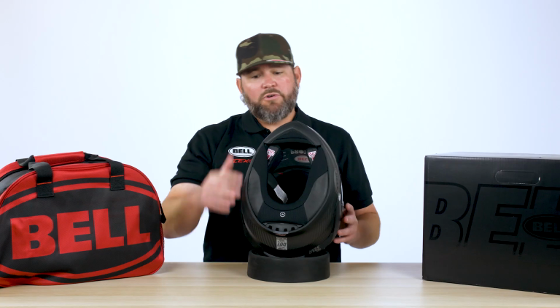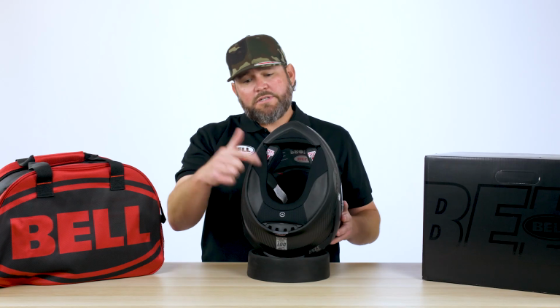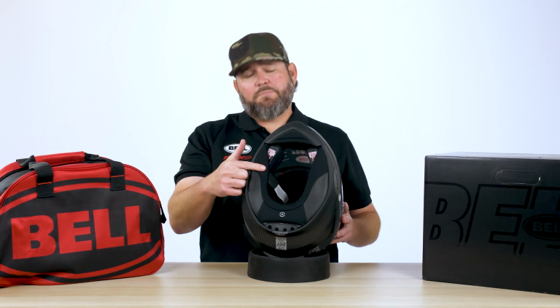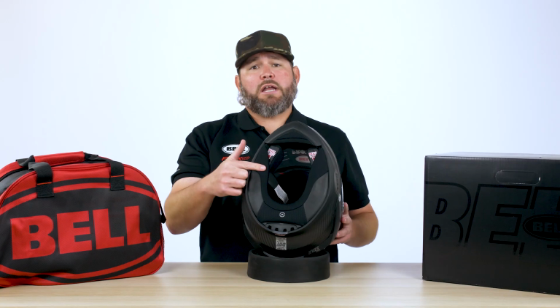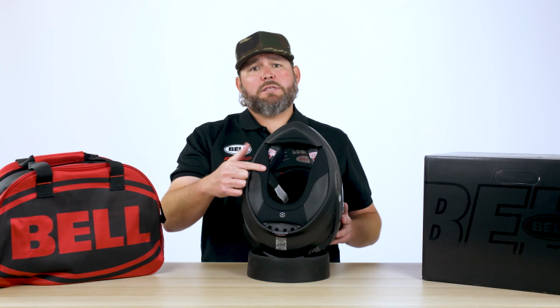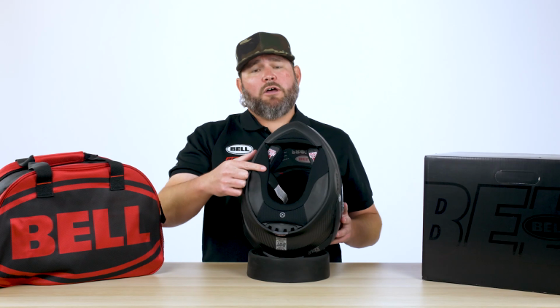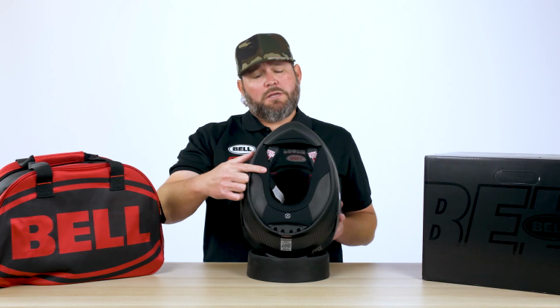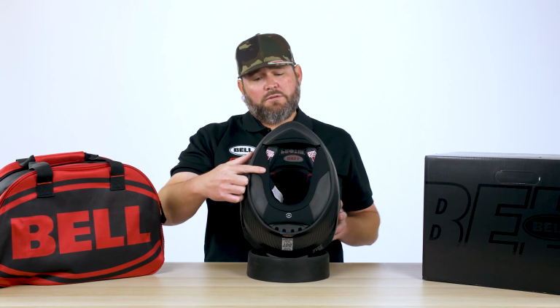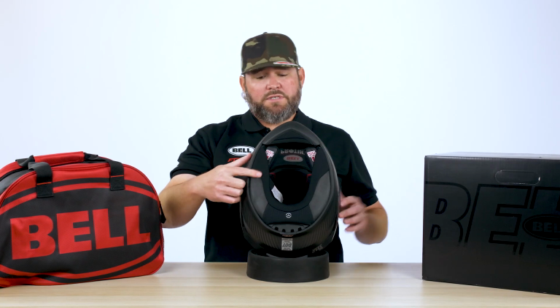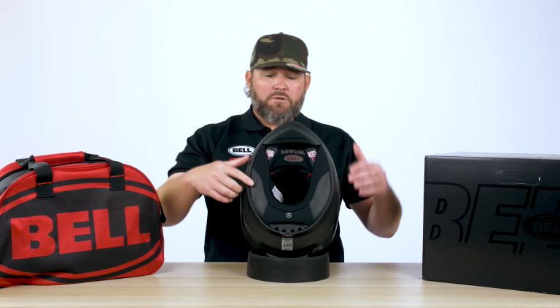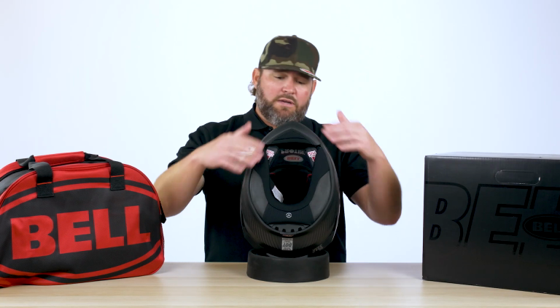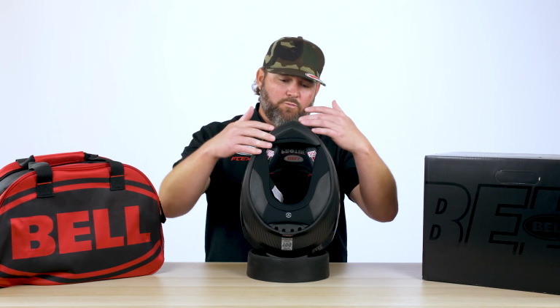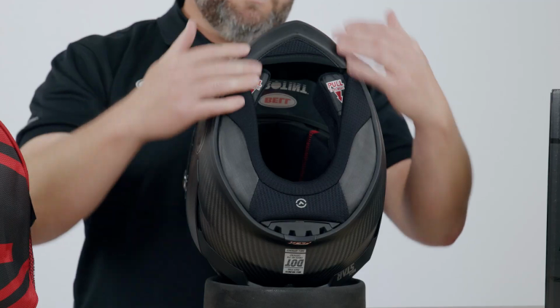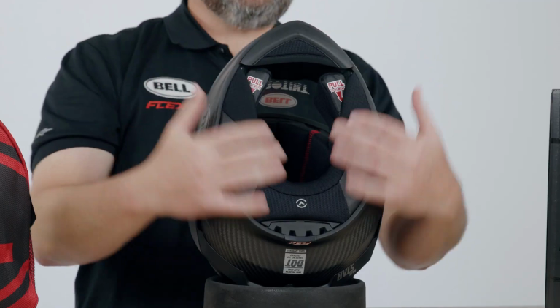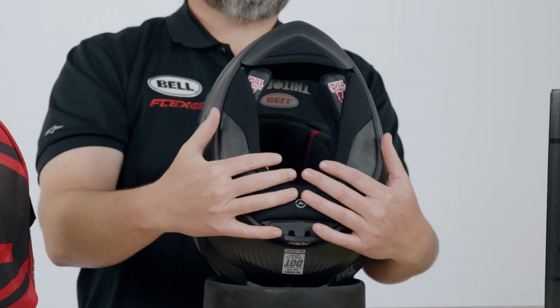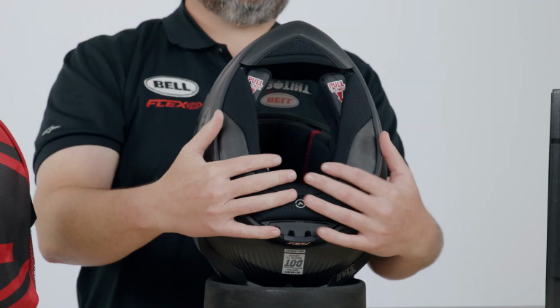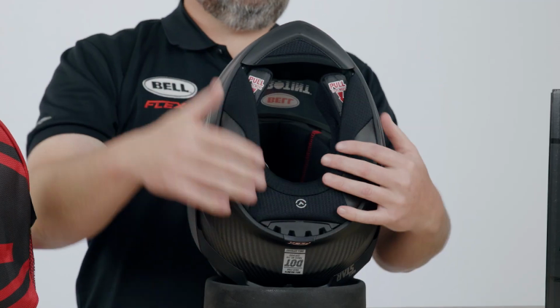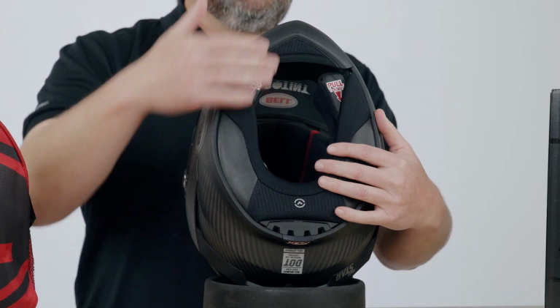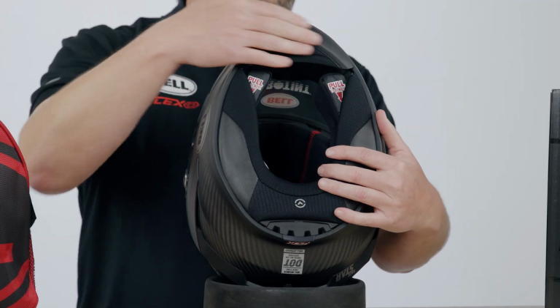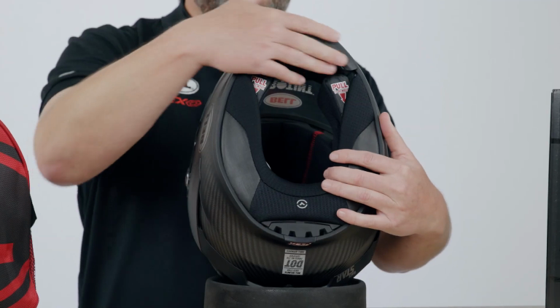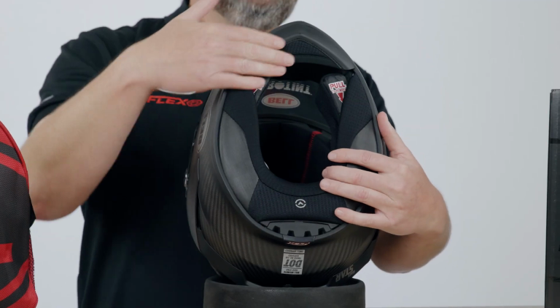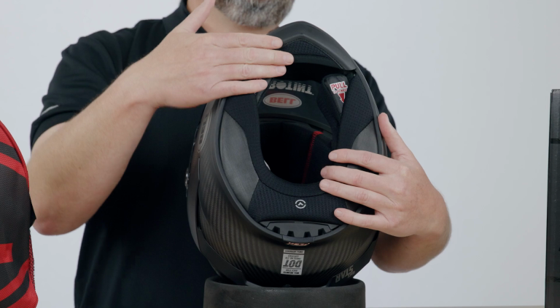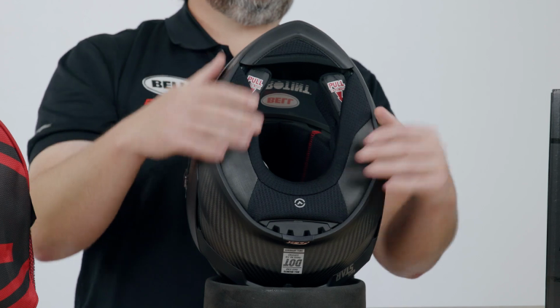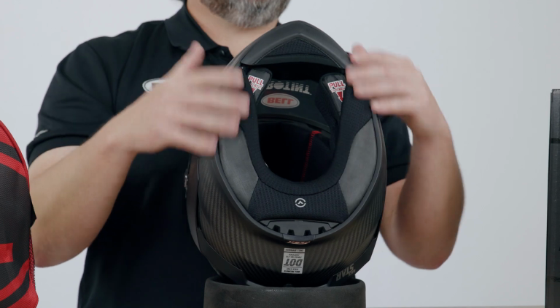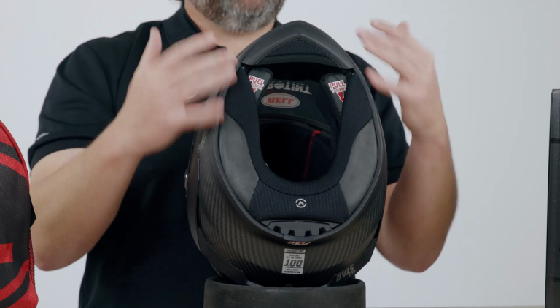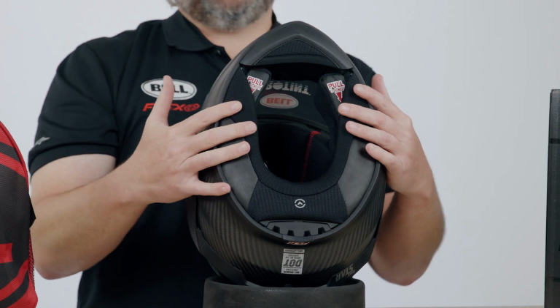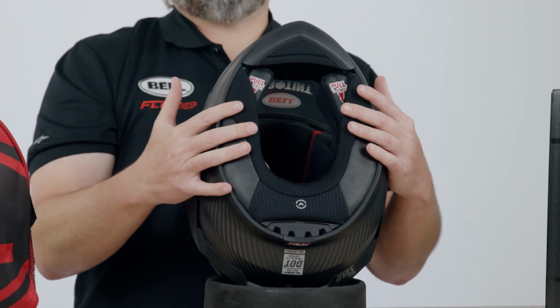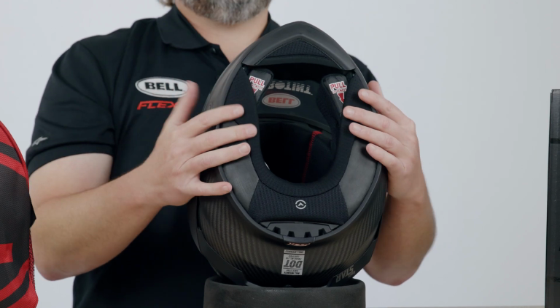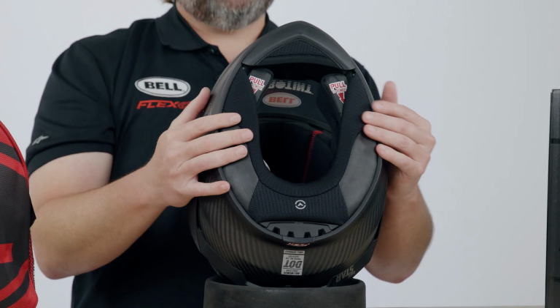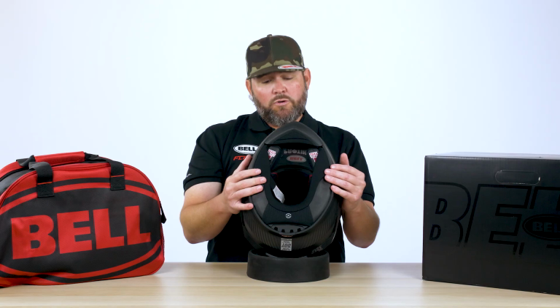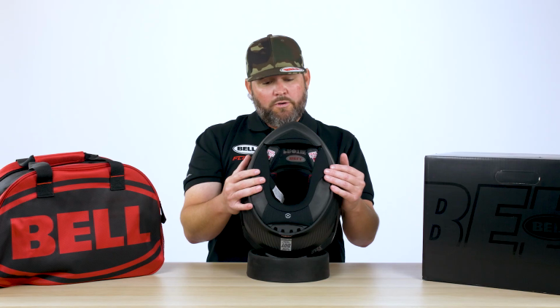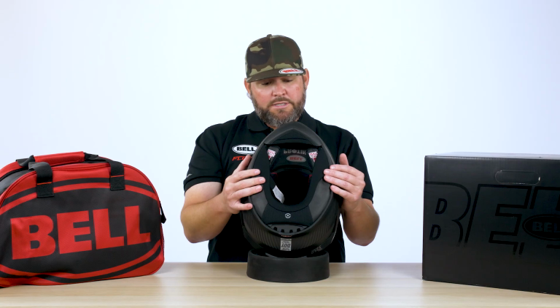Moving to the bottom of the helmet, you'll see that we have a nice neck curtain as well as a chin curtain to help quiet down that road noise.